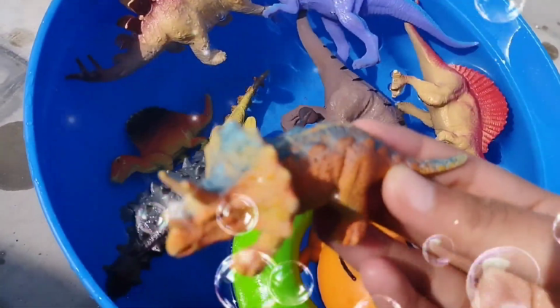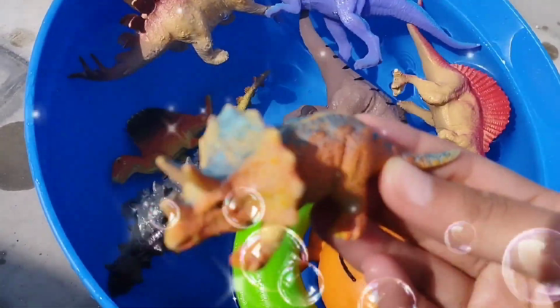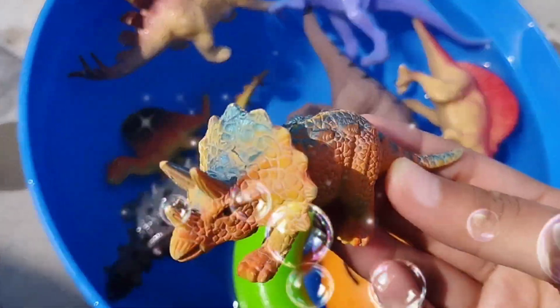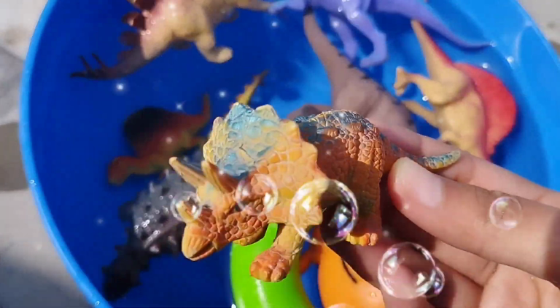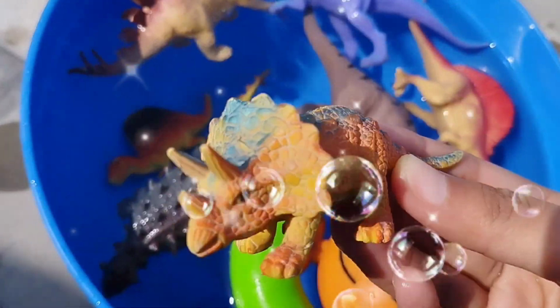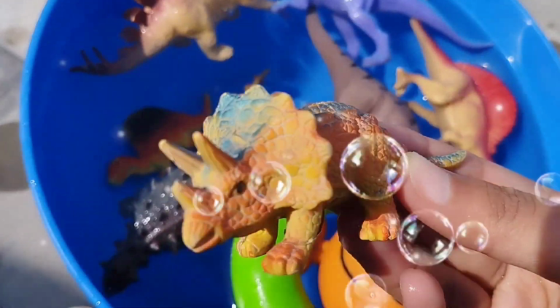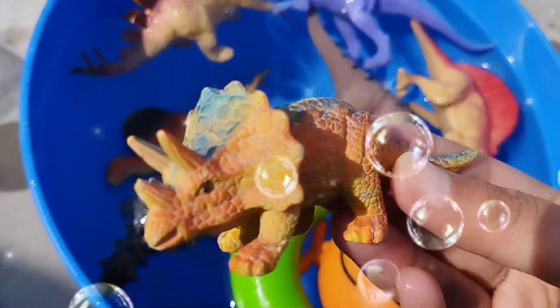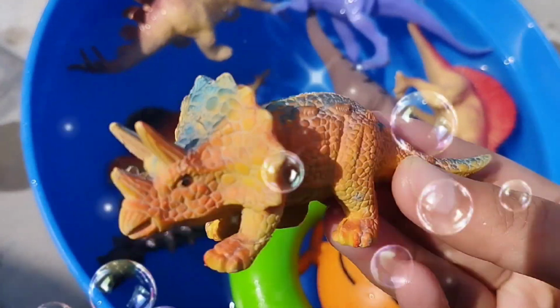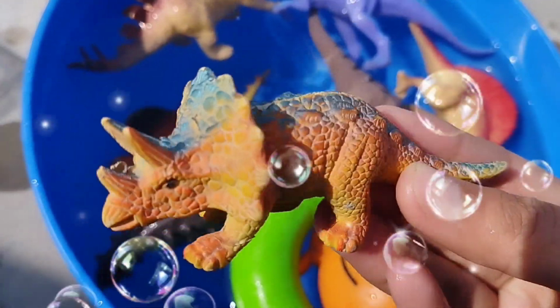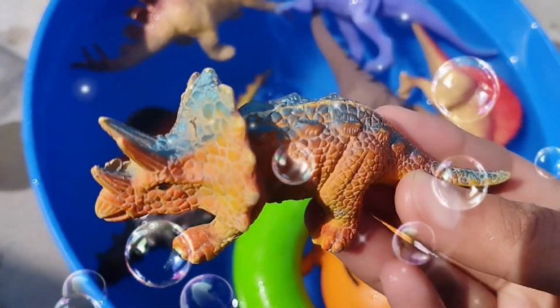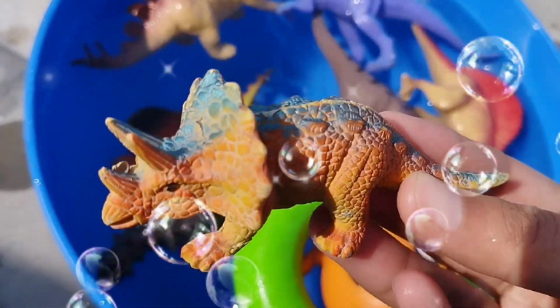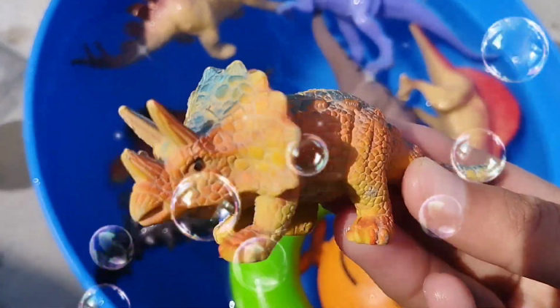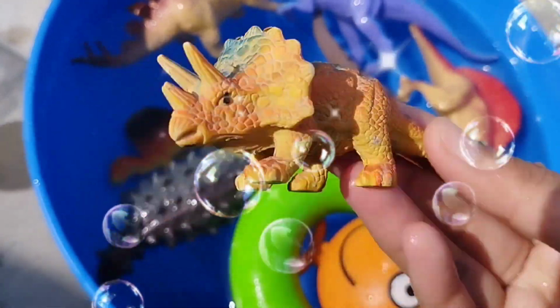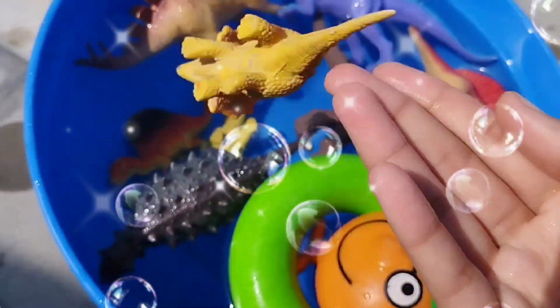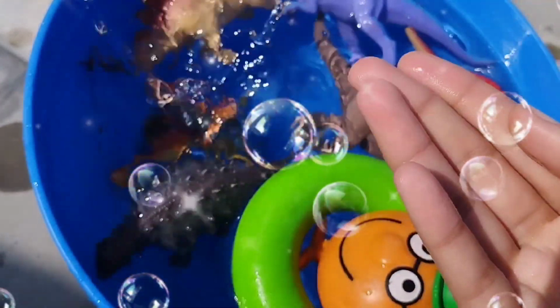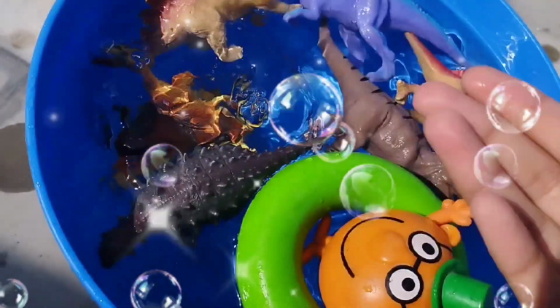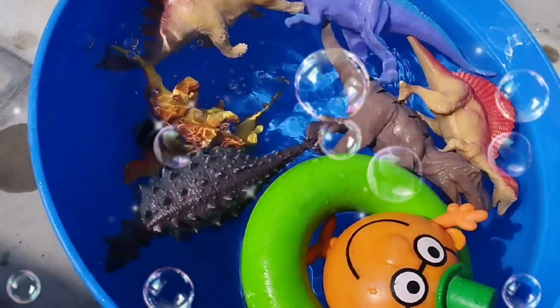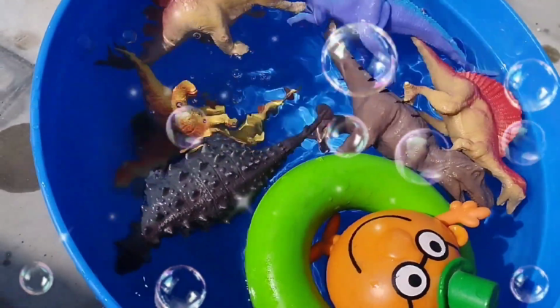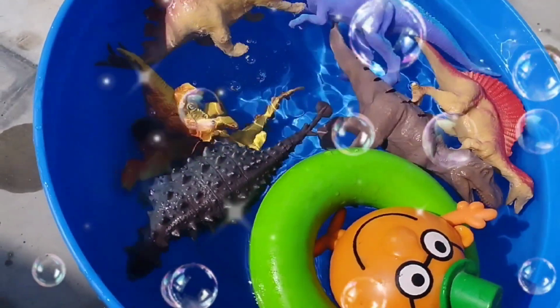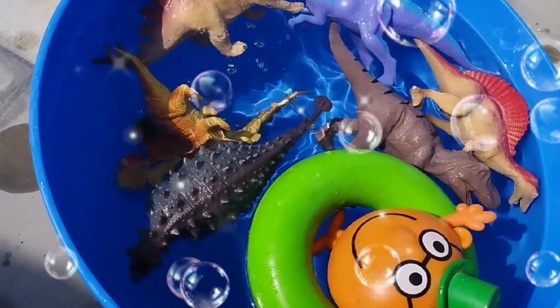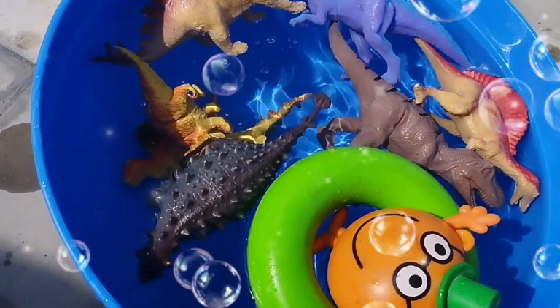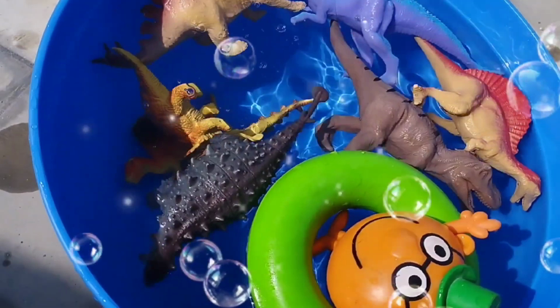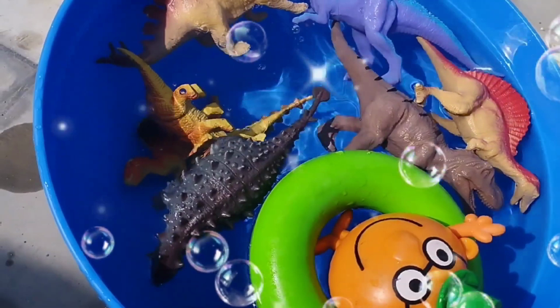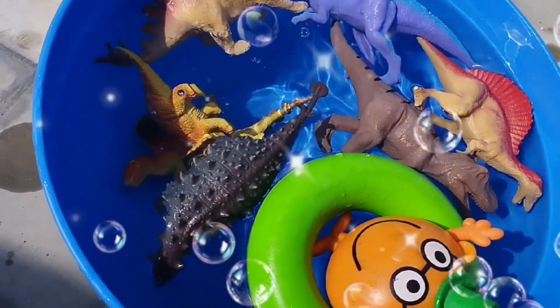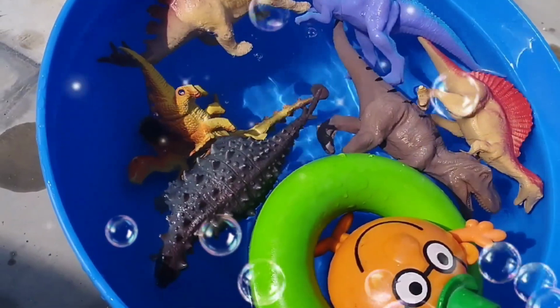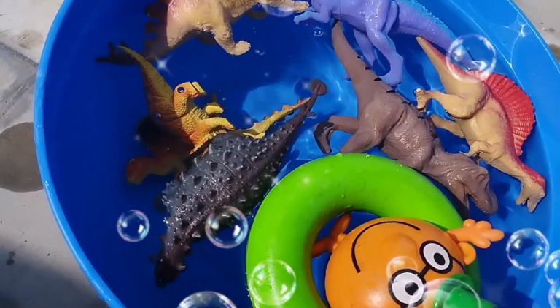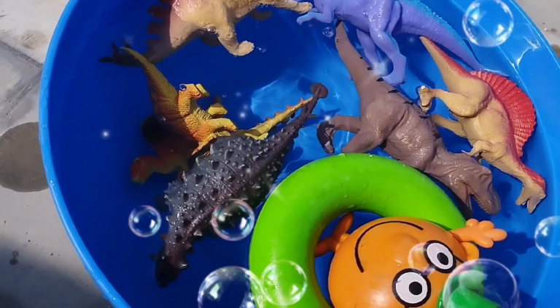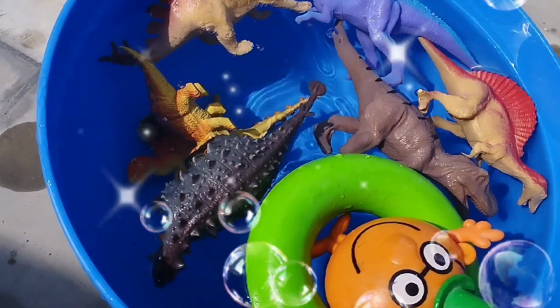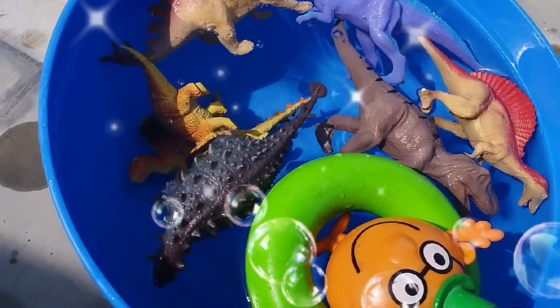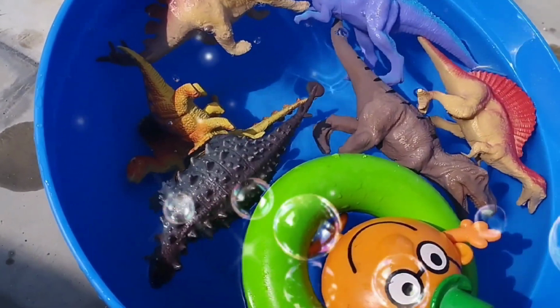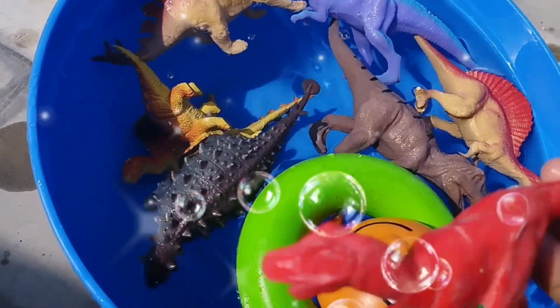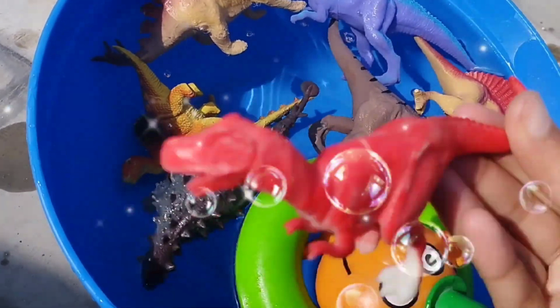This is a Baby Triceratops. Heavy Triceratops.